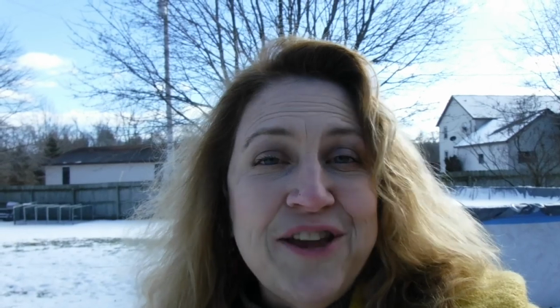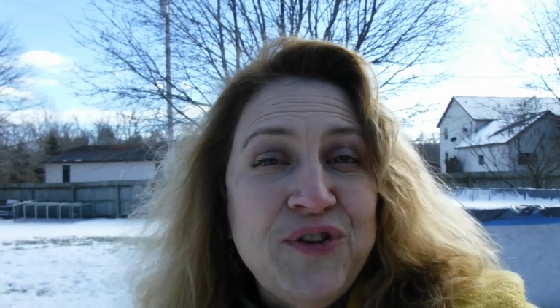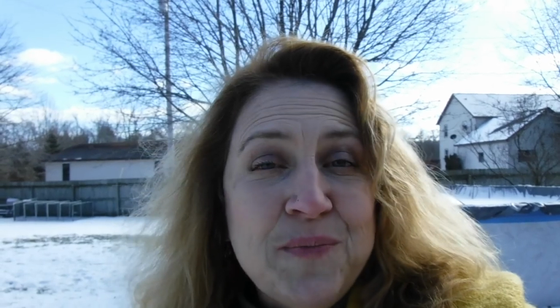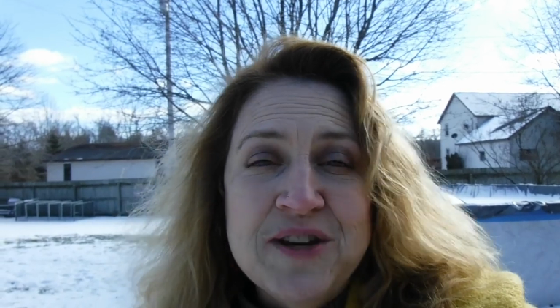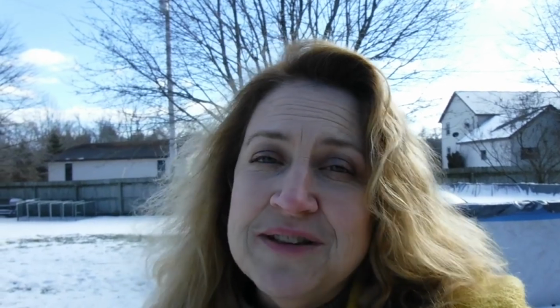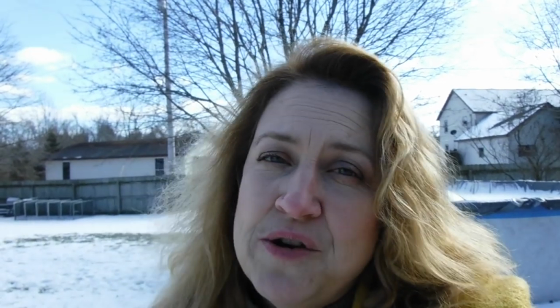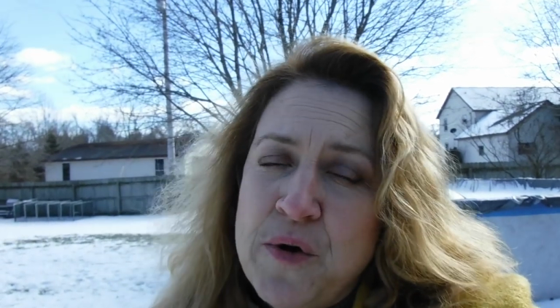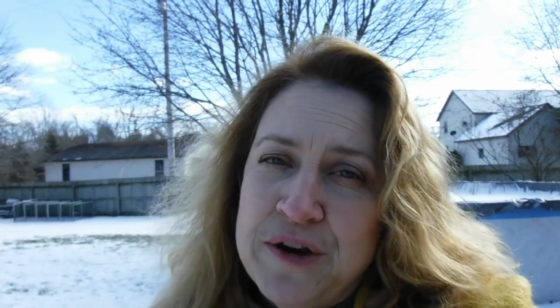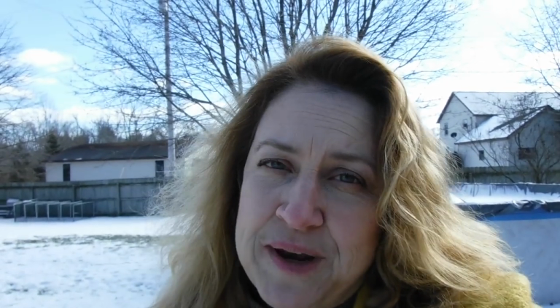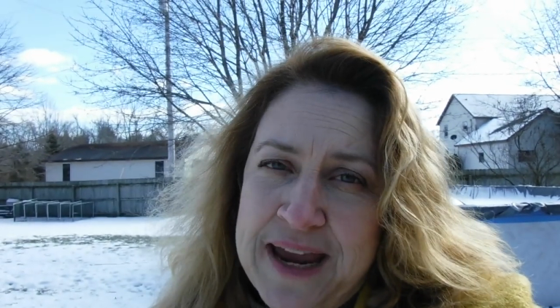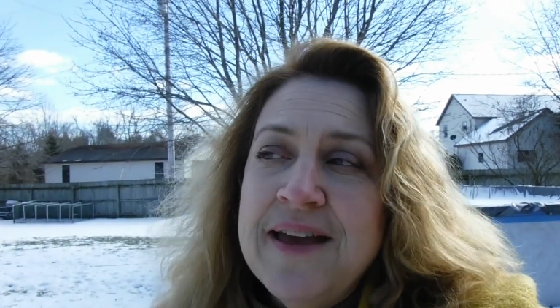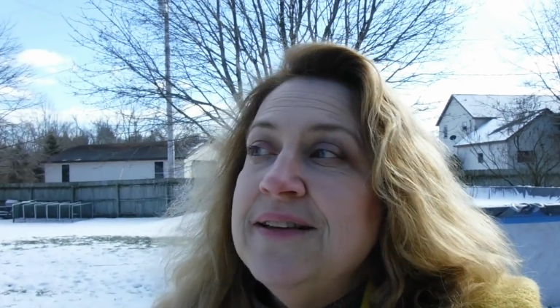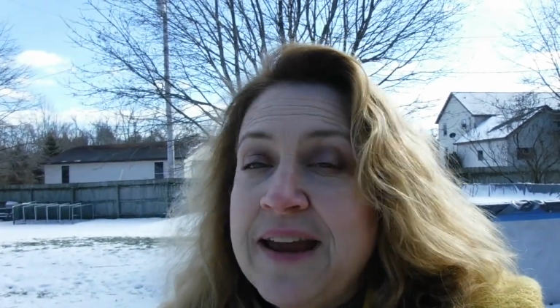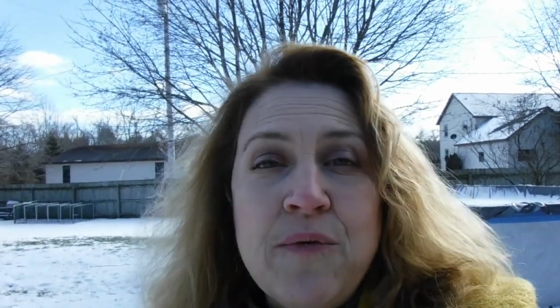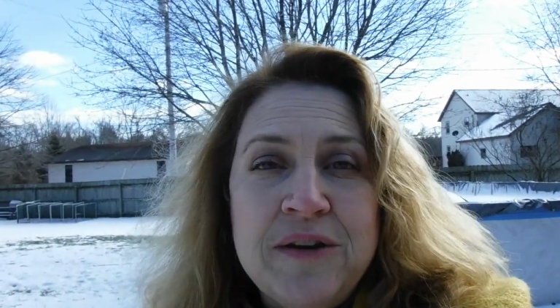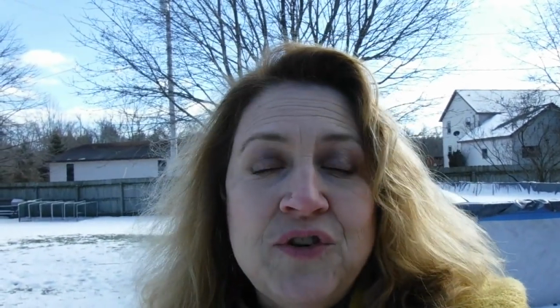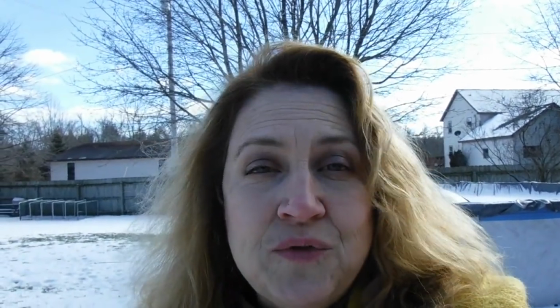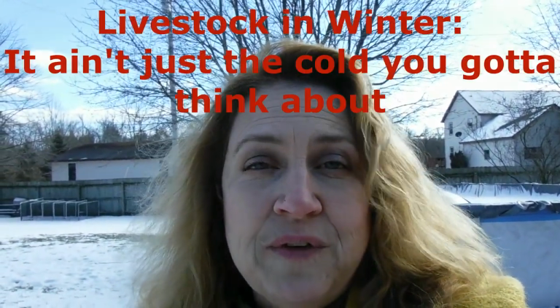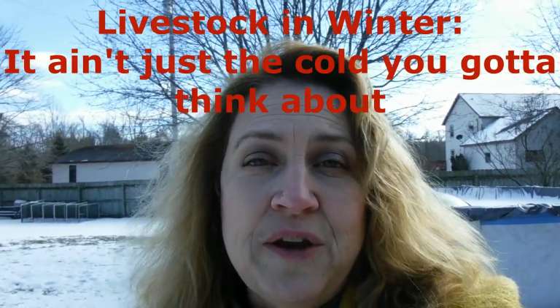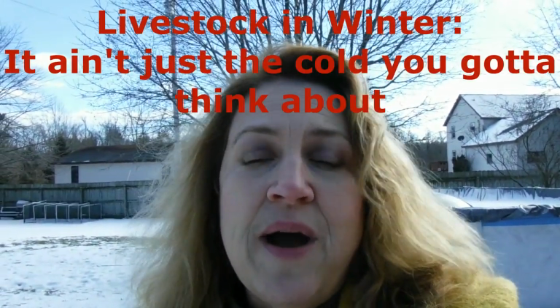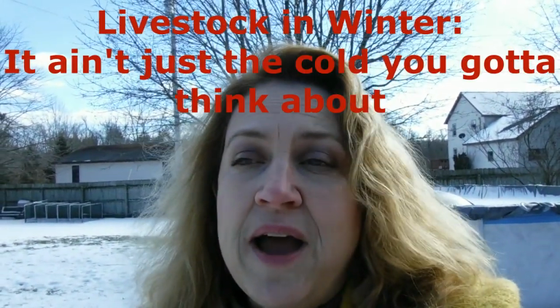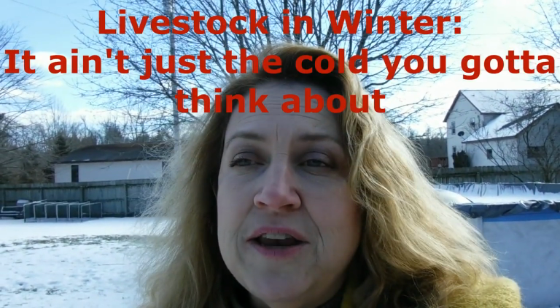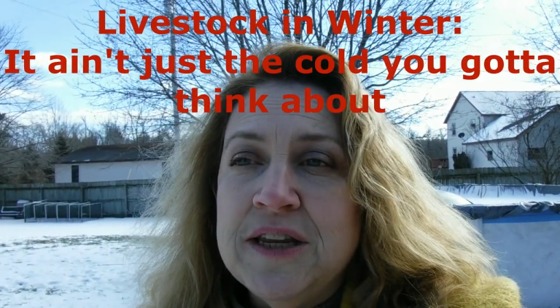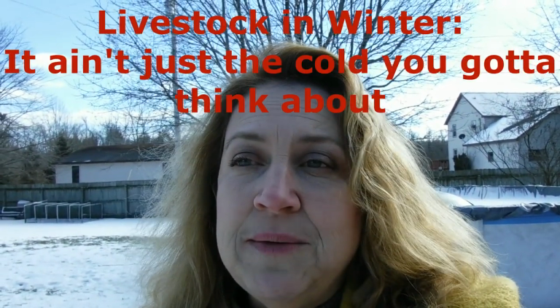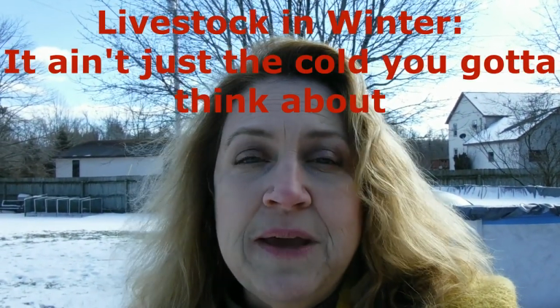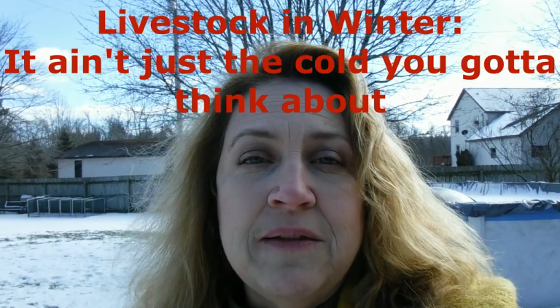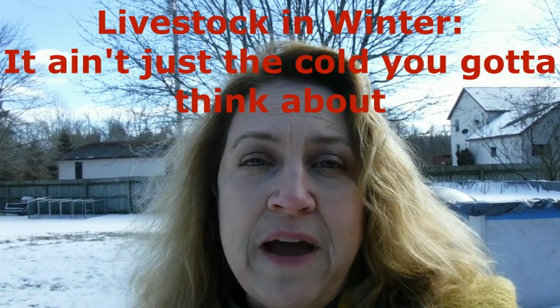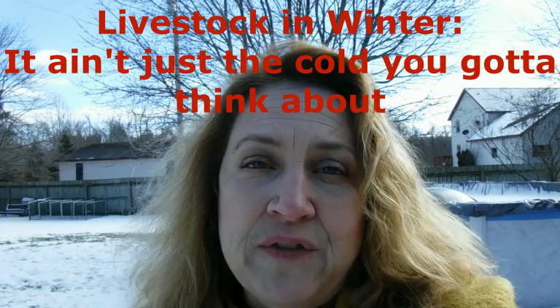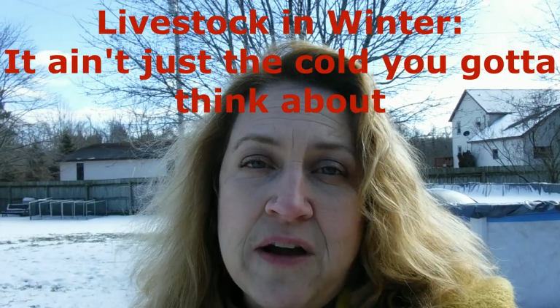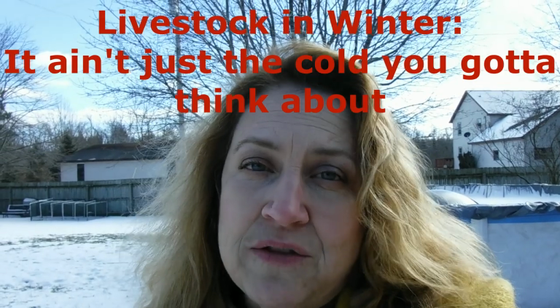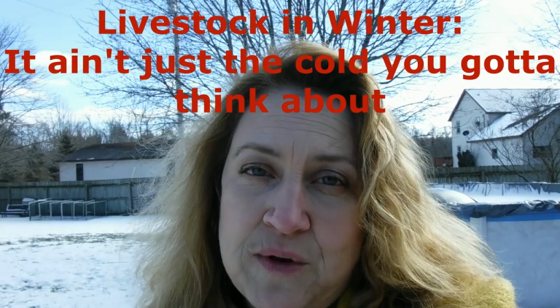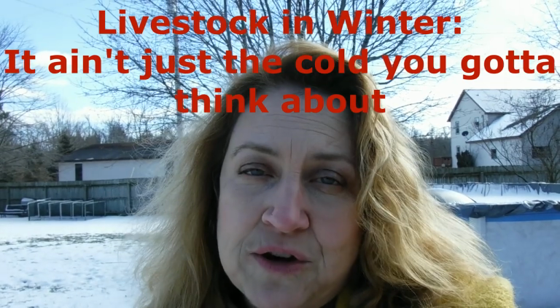Hi YouTube, Michigan Snowponyer Renee. Today I wanted to shoot a video on keeping livestock in the winter.